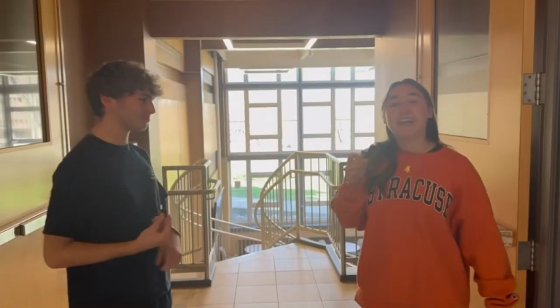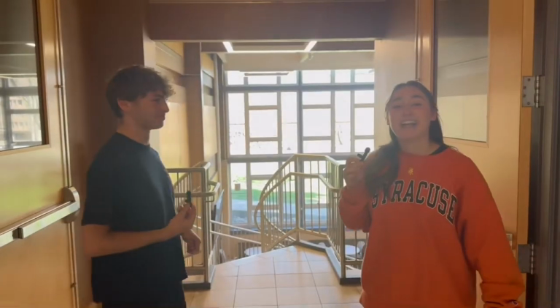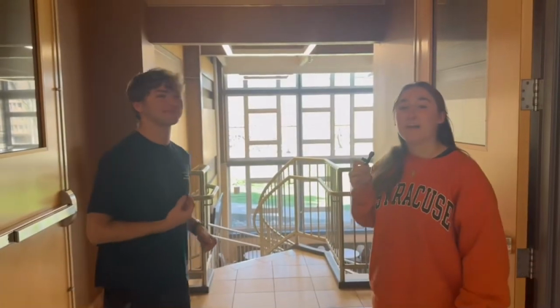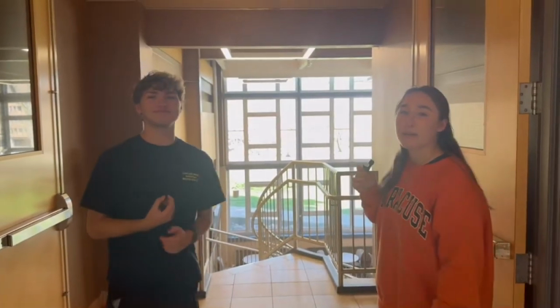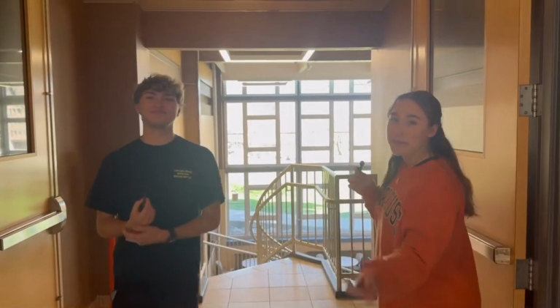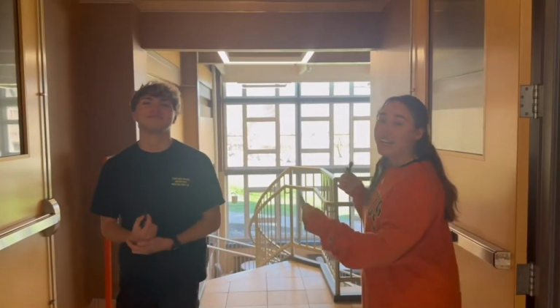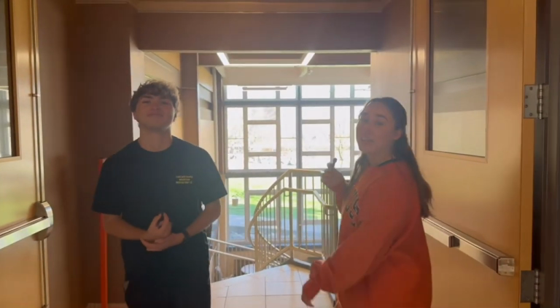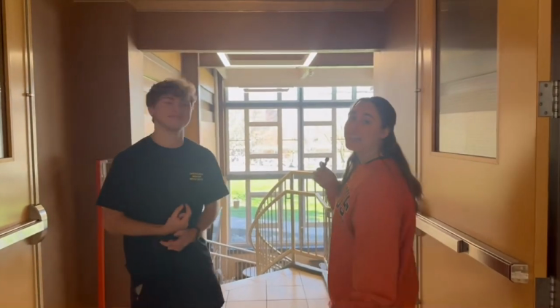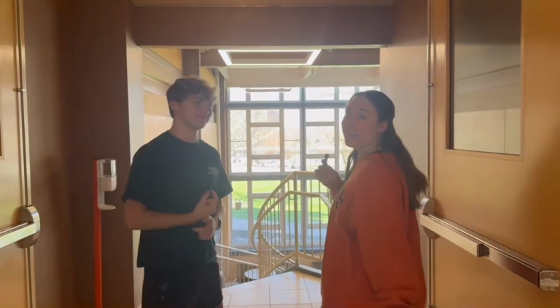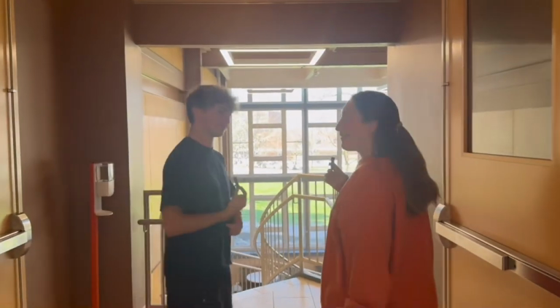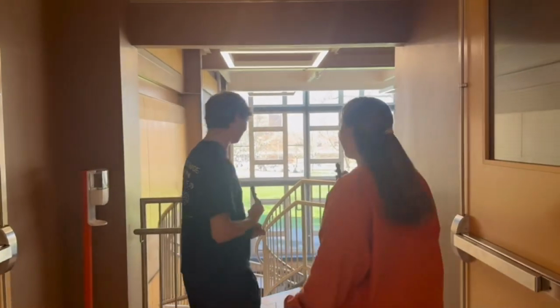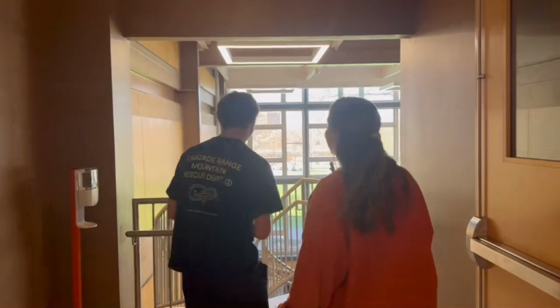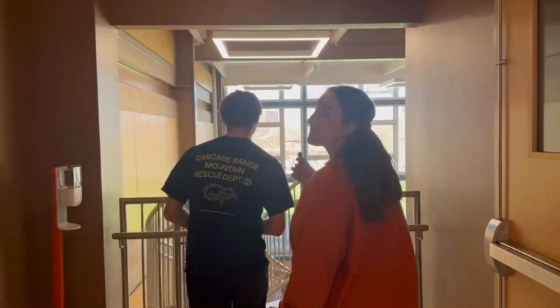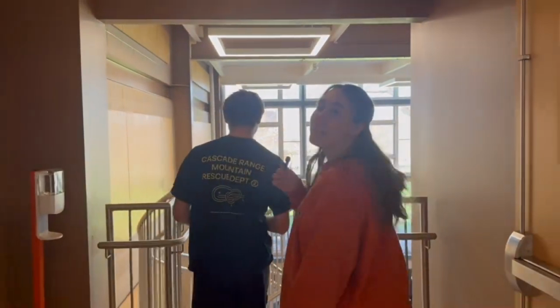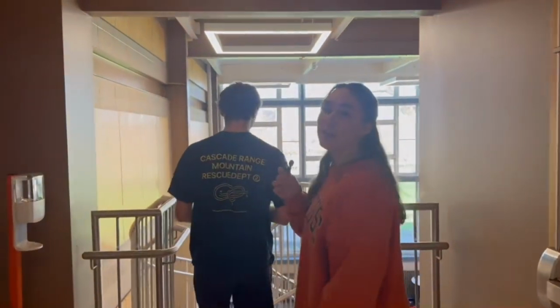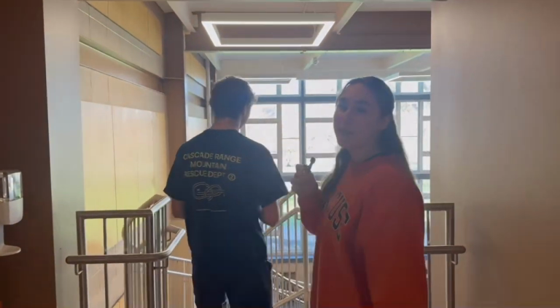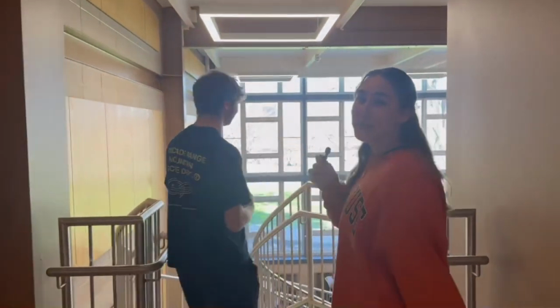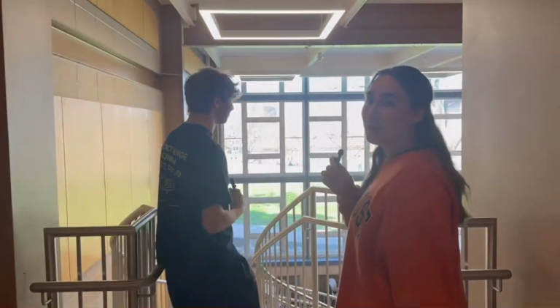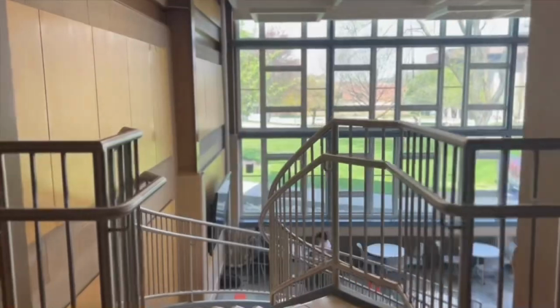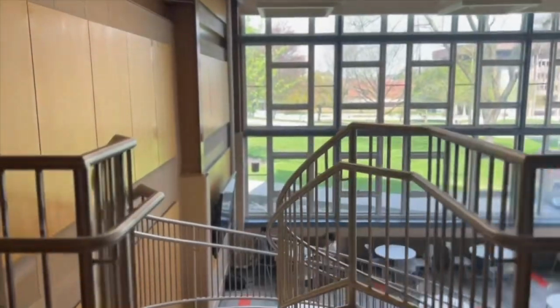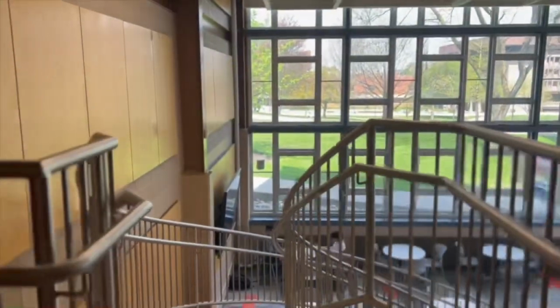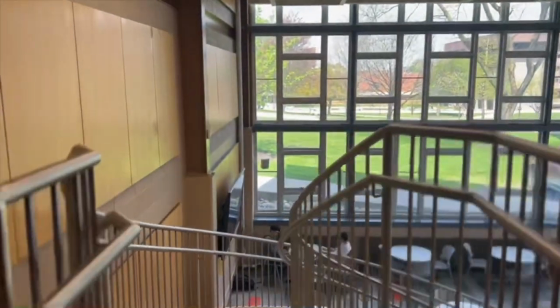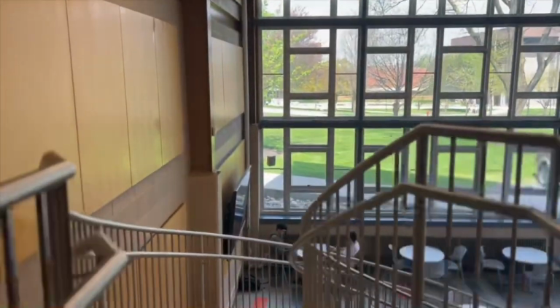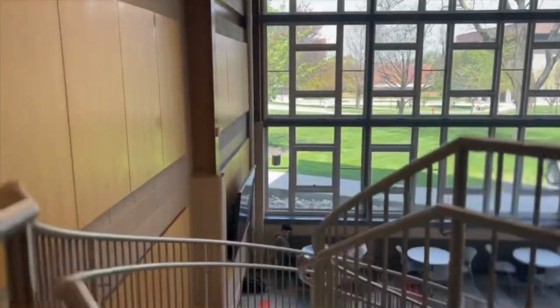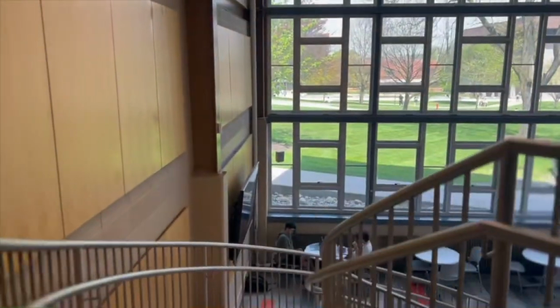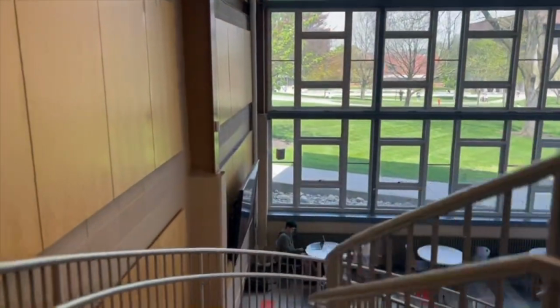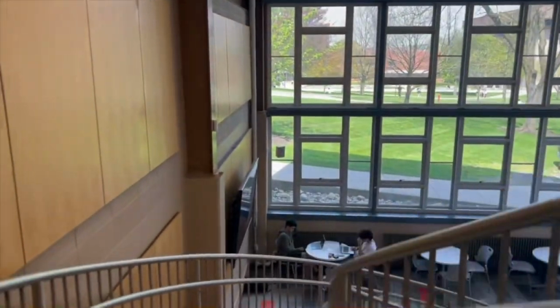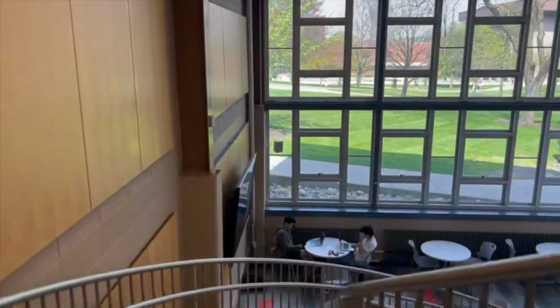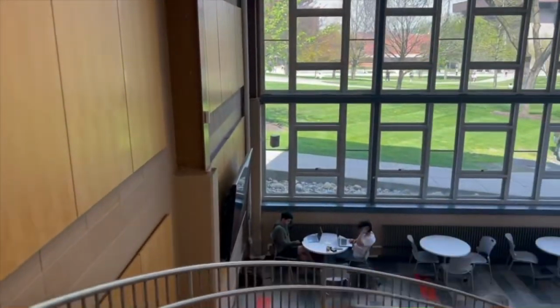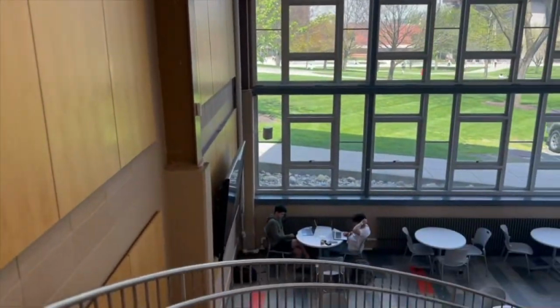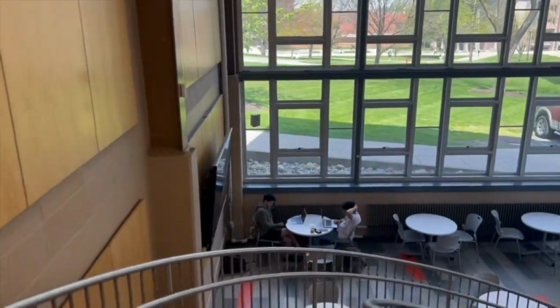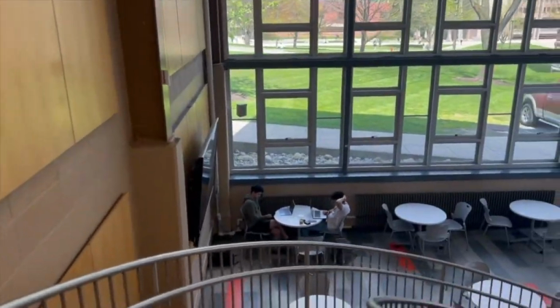Now we are going to be taking you to the iCafe. This is another space where a lot of students do work and talk with their friends as well.